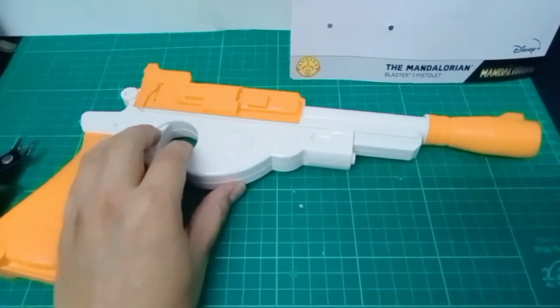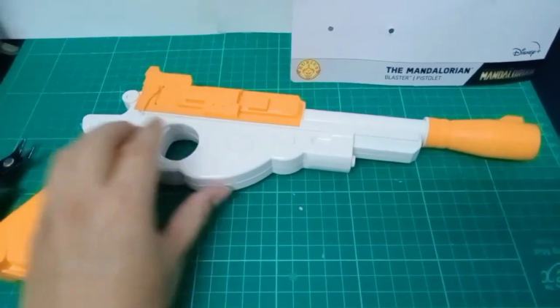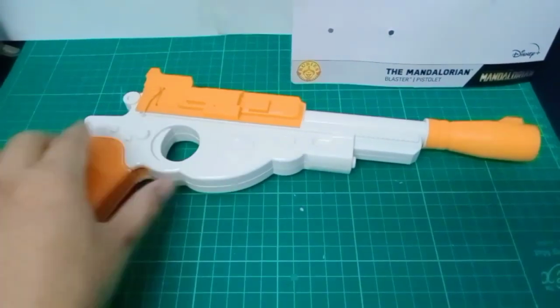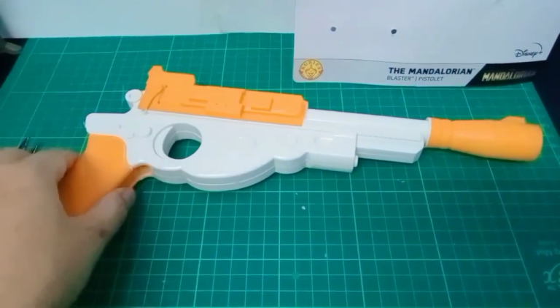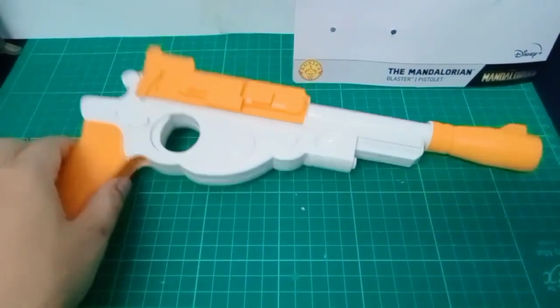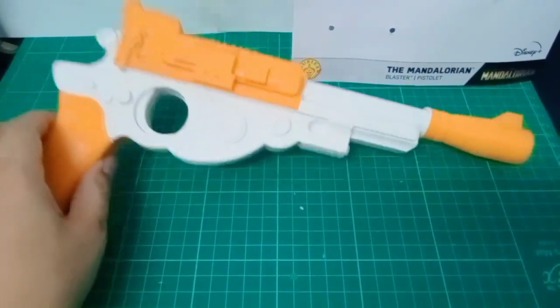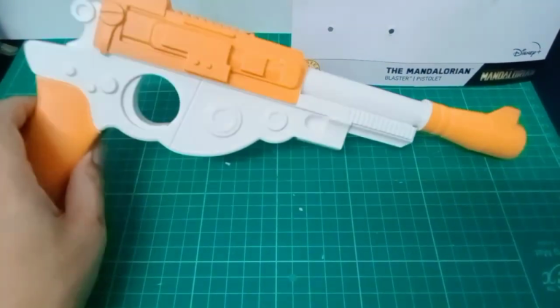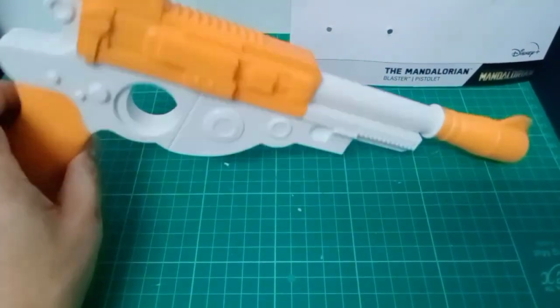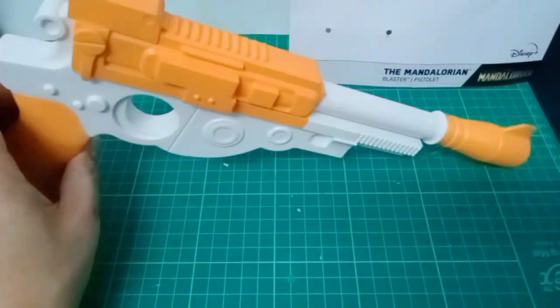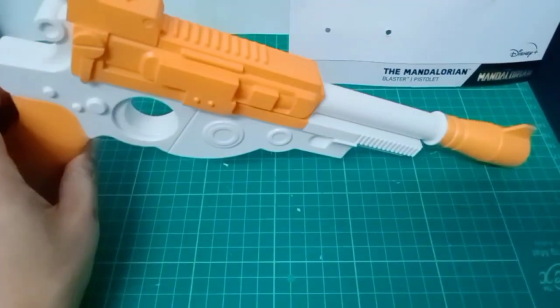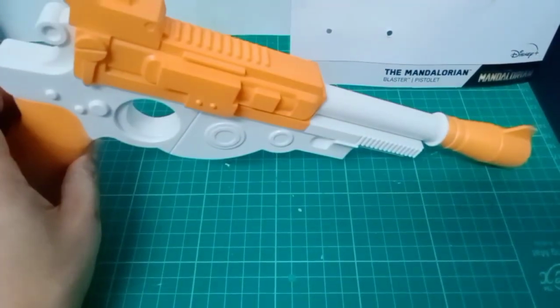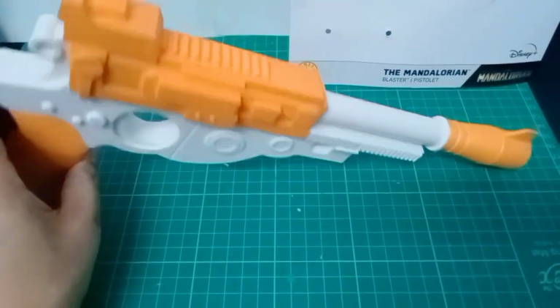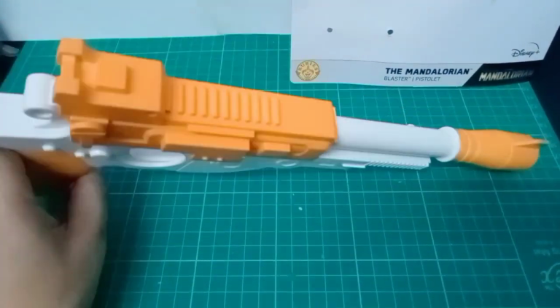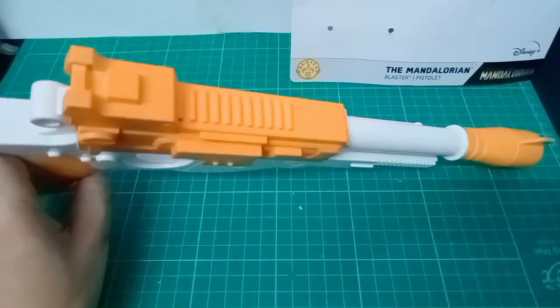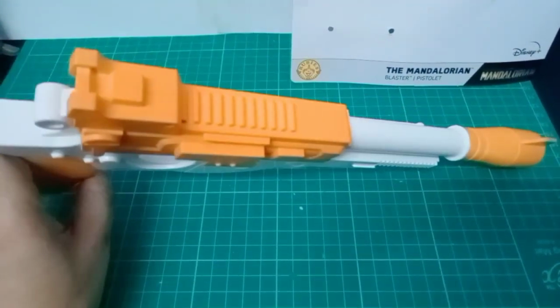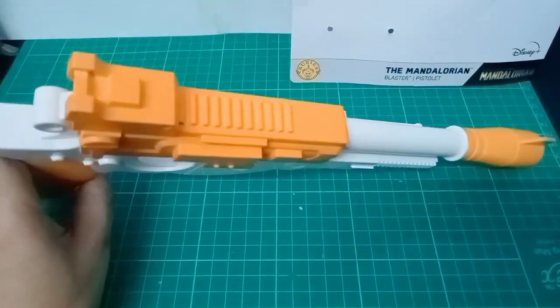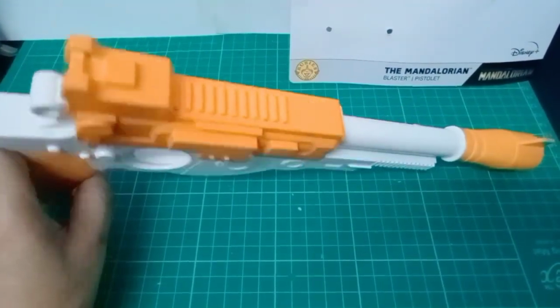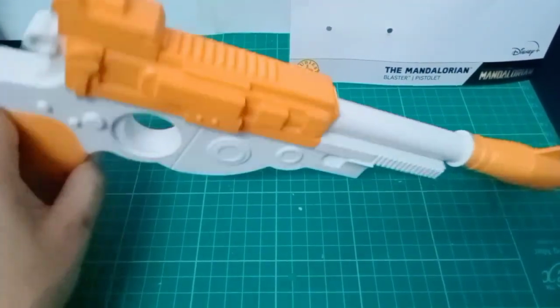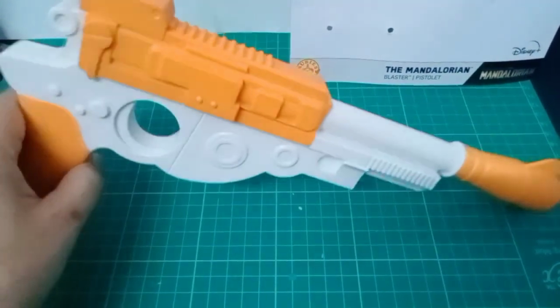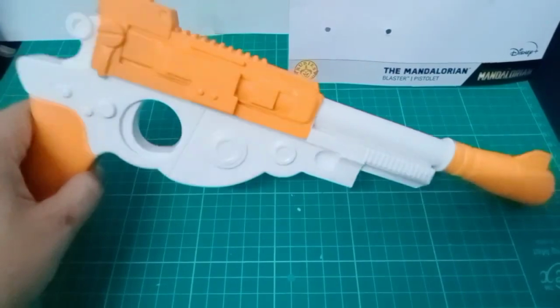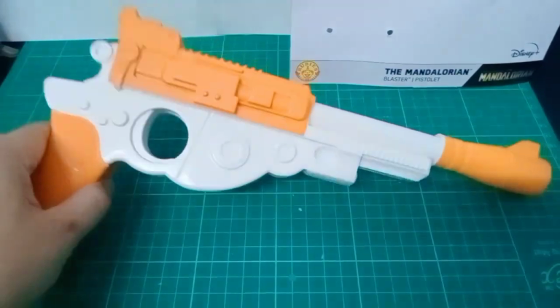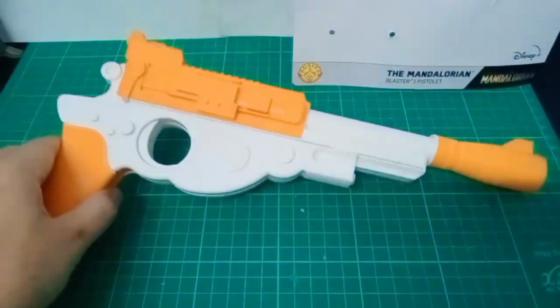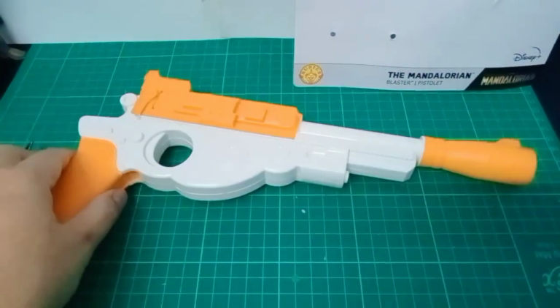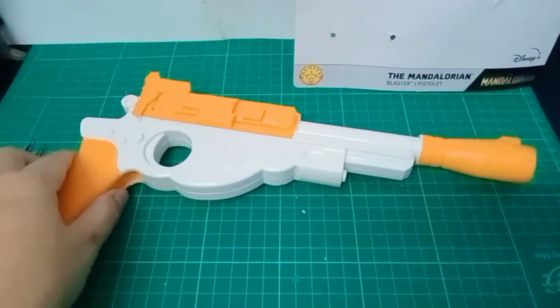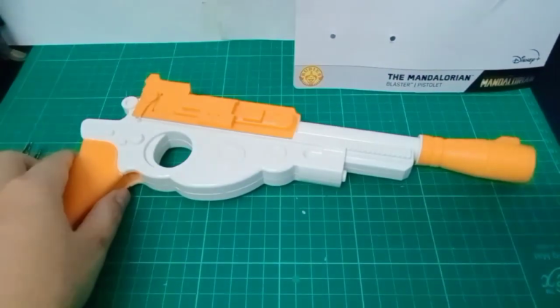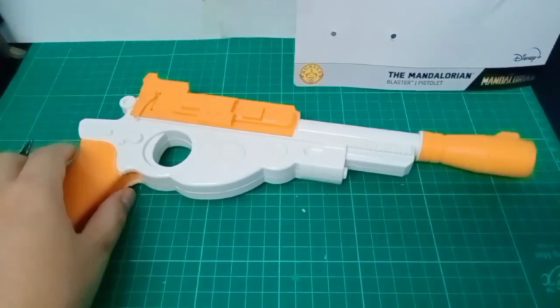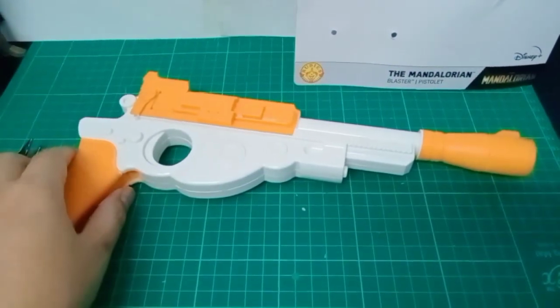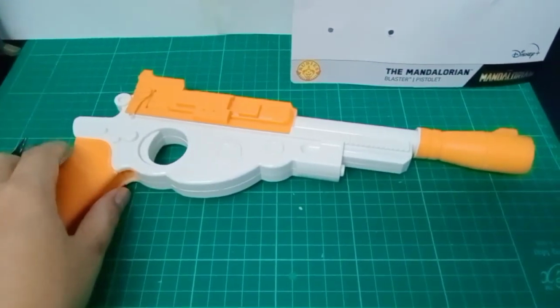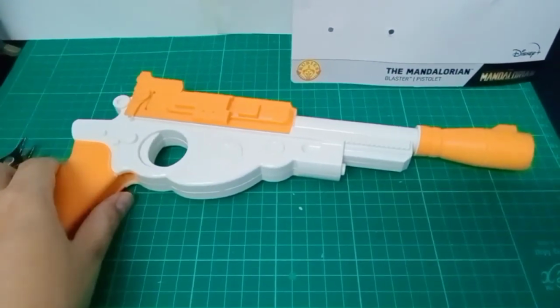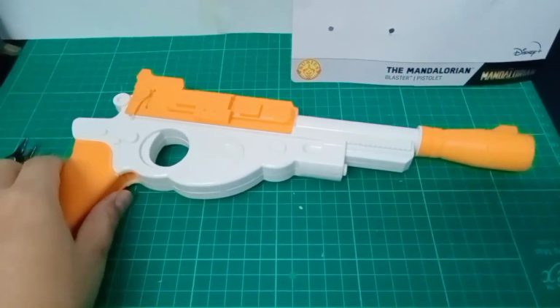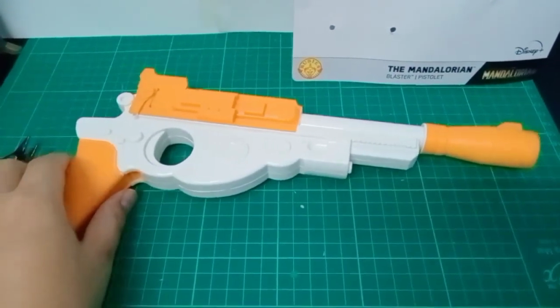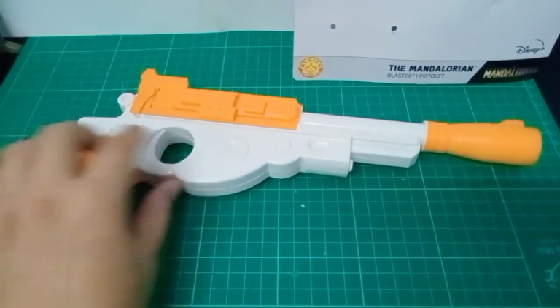It is a very lightweight plastic, but it has details on it, like the prop on the show has.